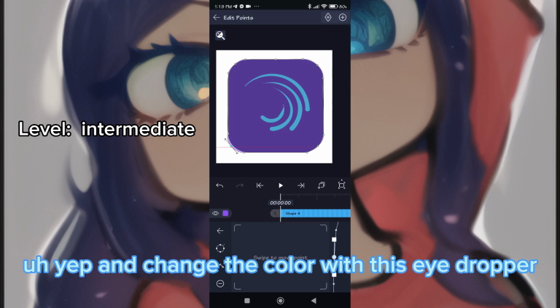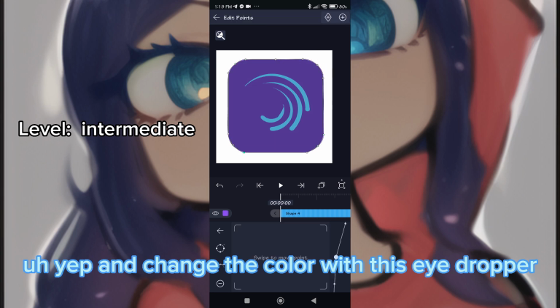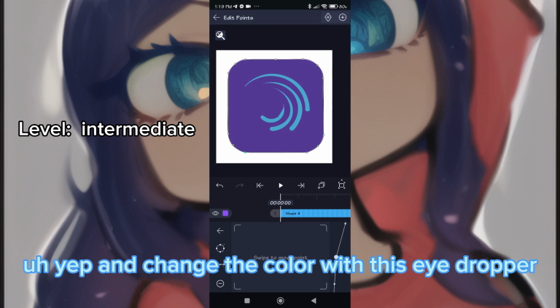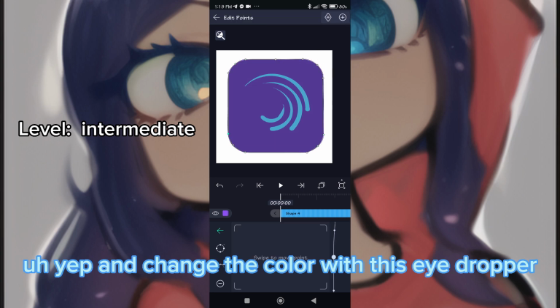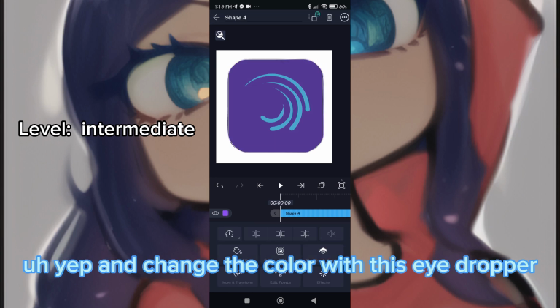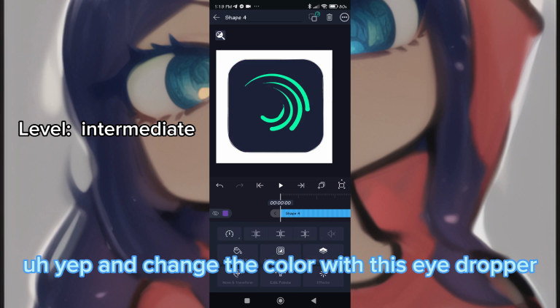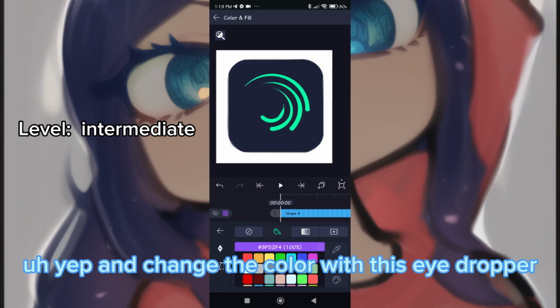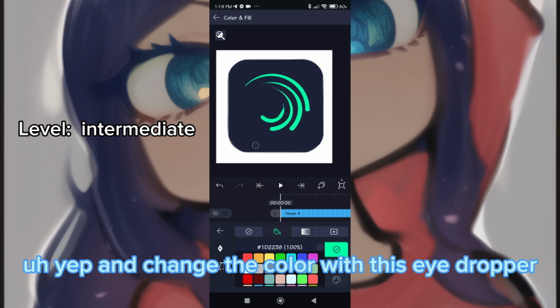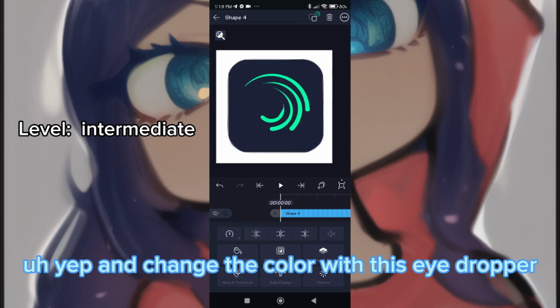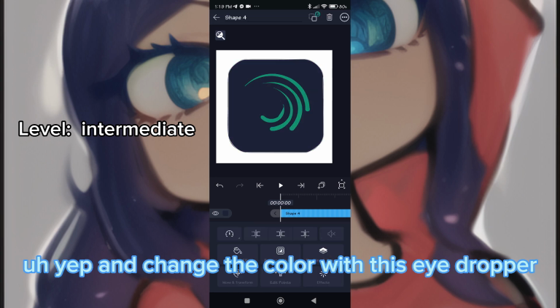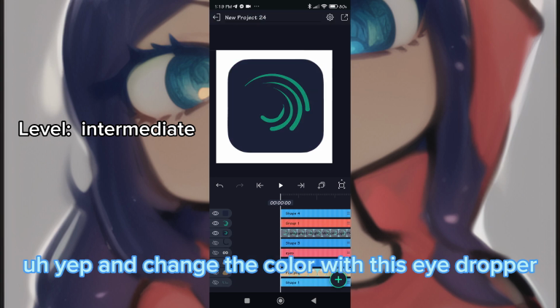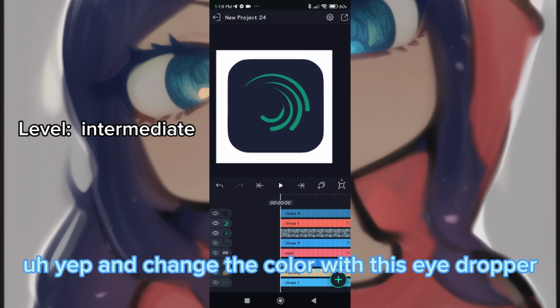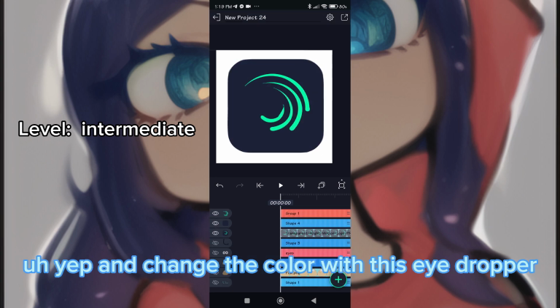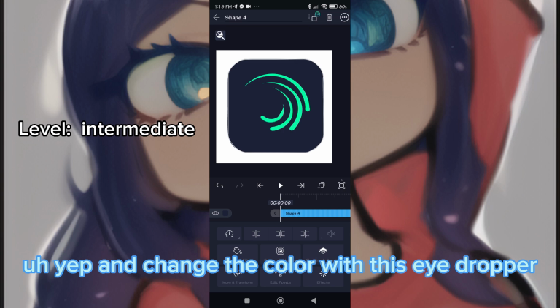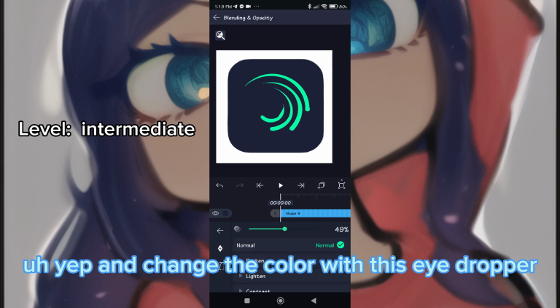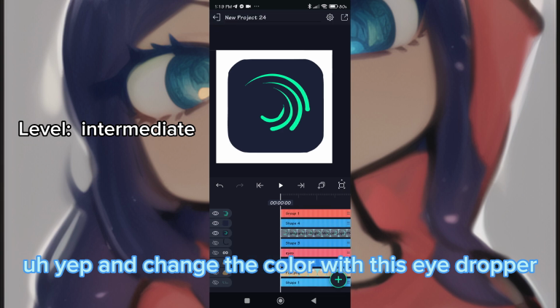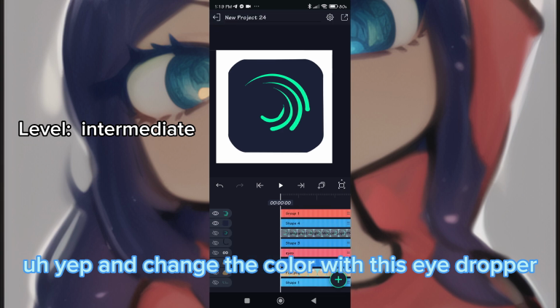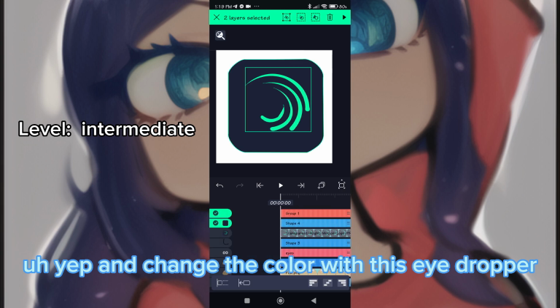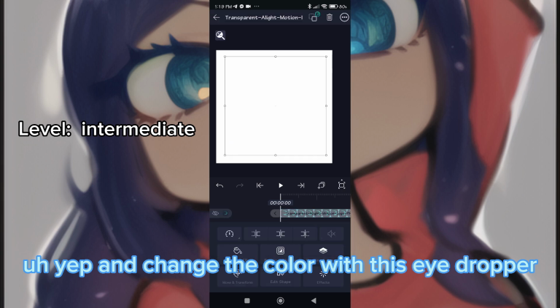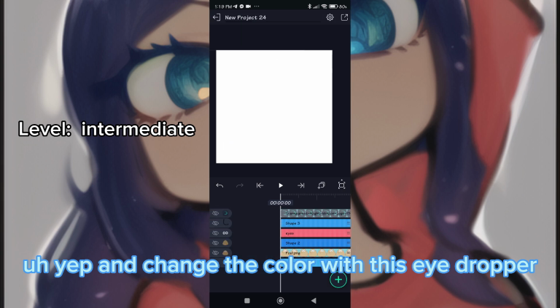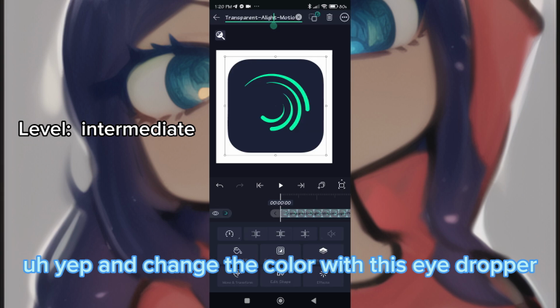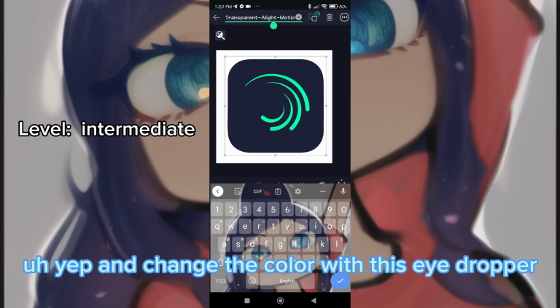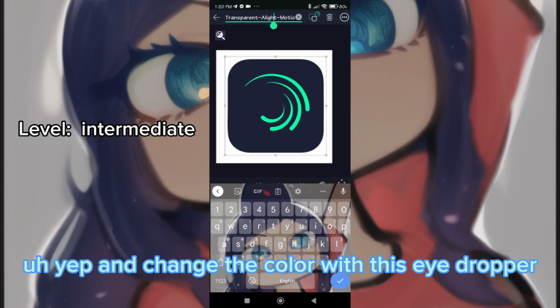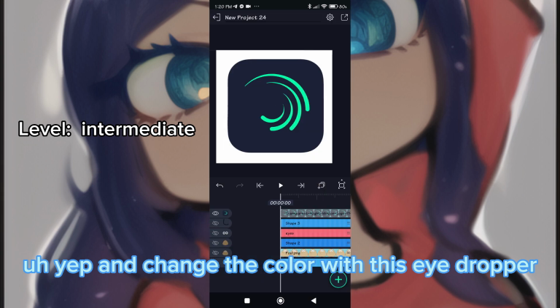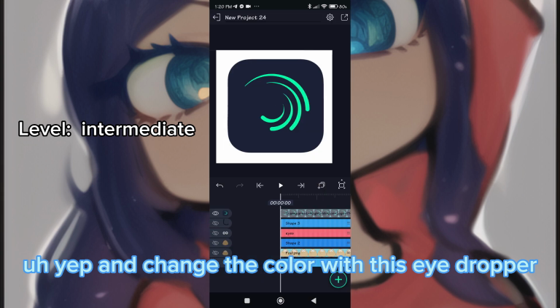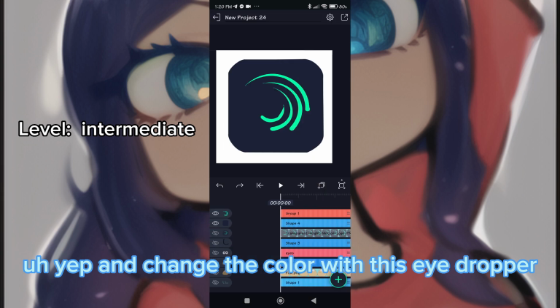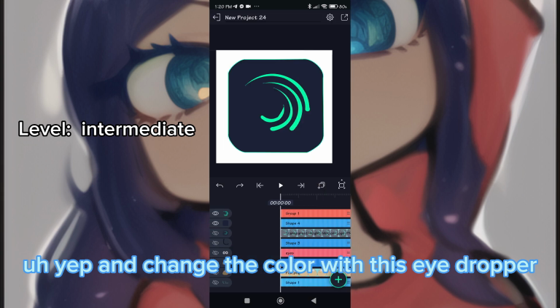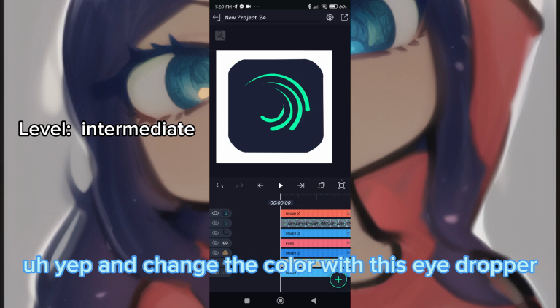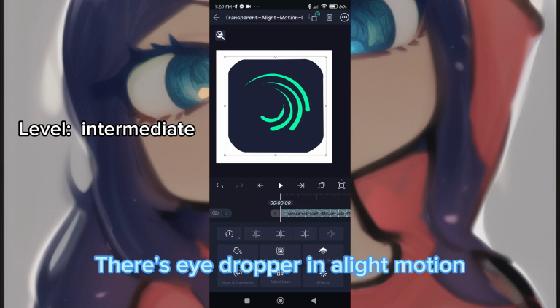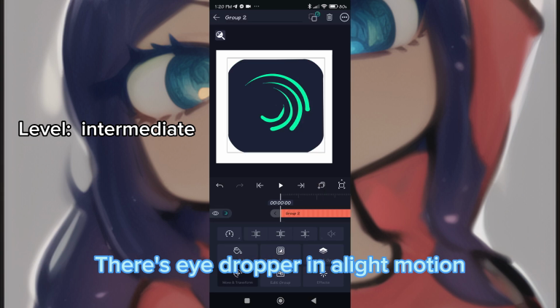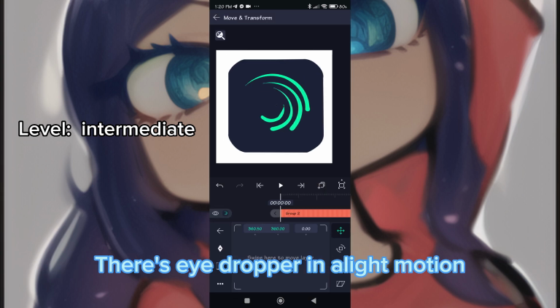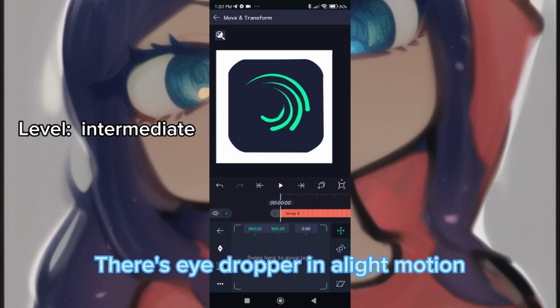Change the color using the eyedropper. There is an eyedropper tool in Light Motion.